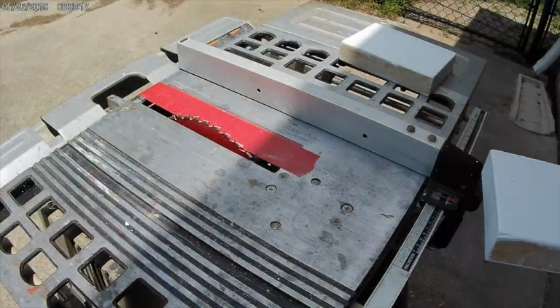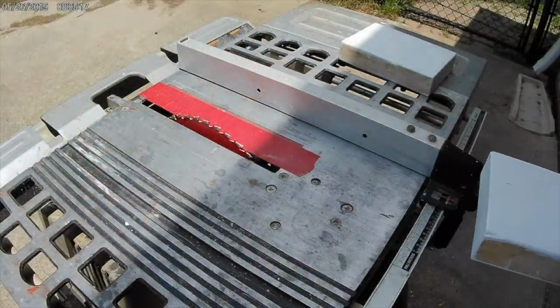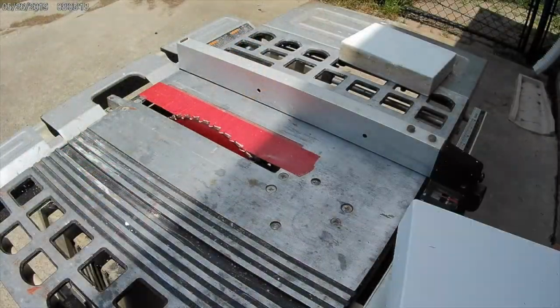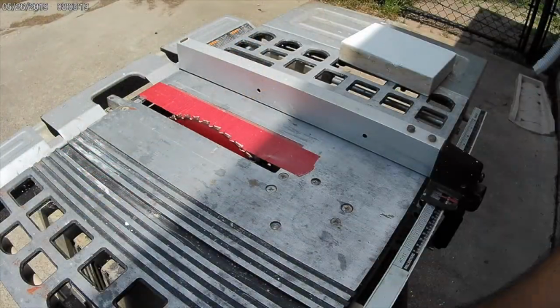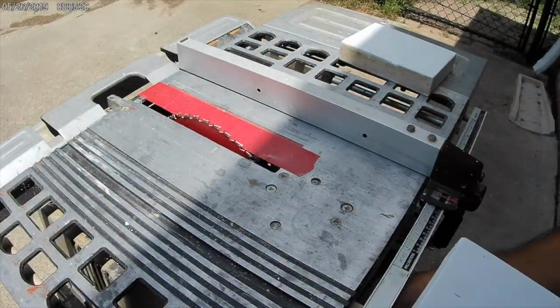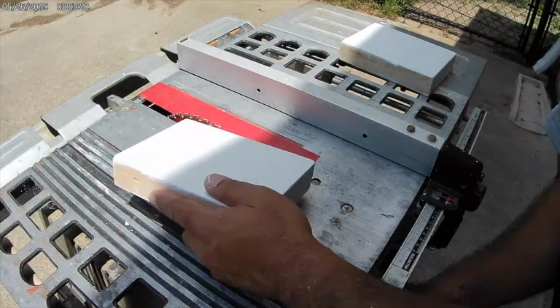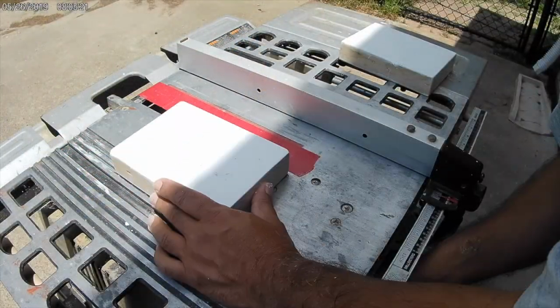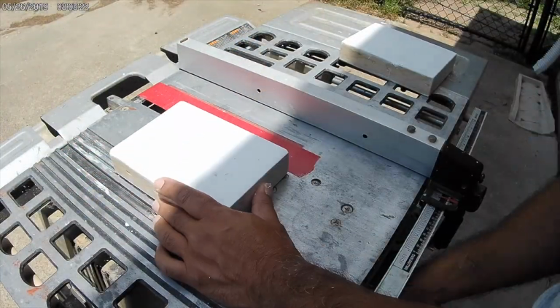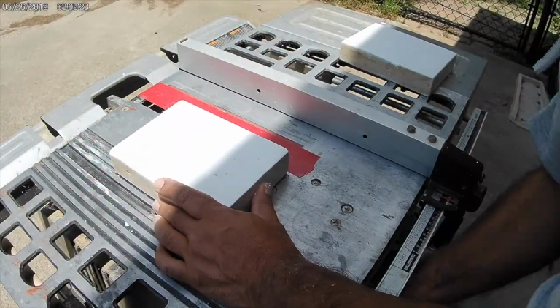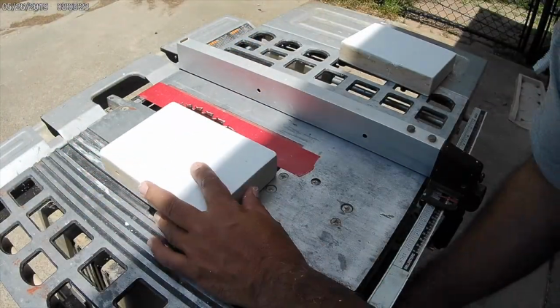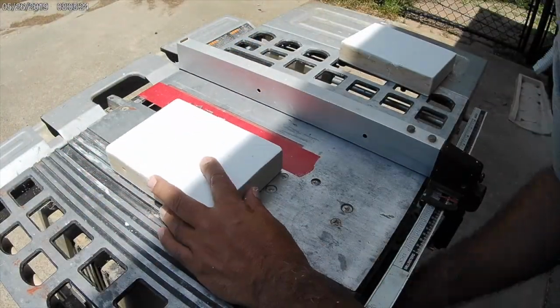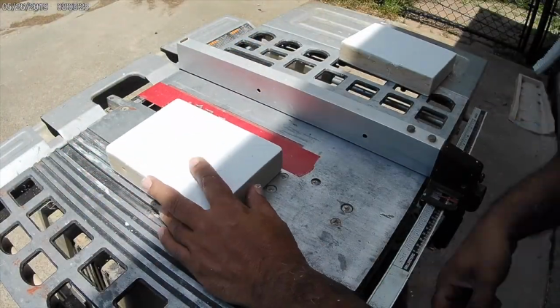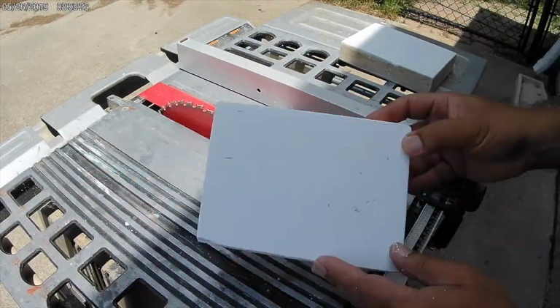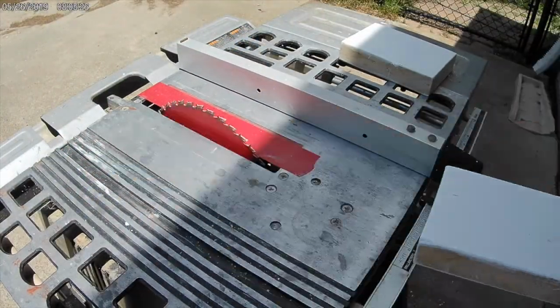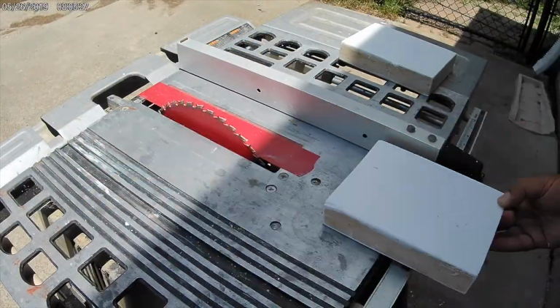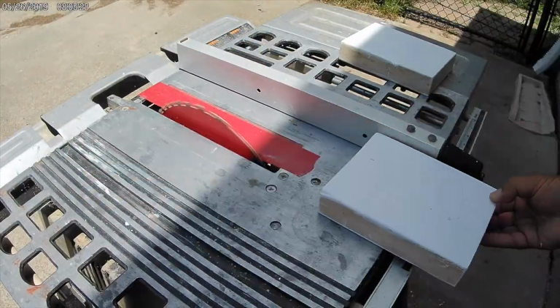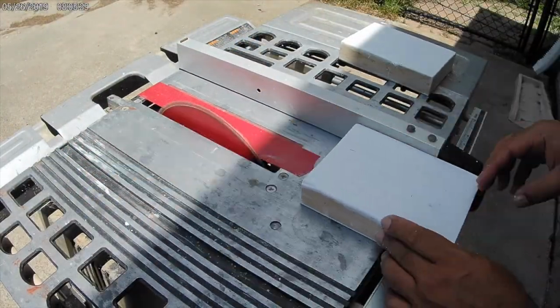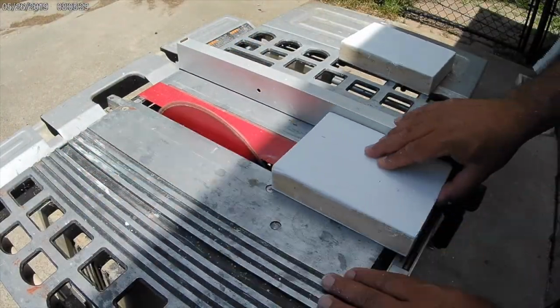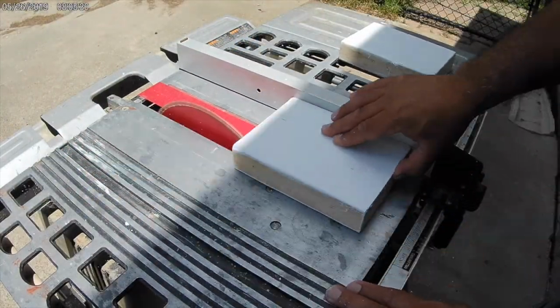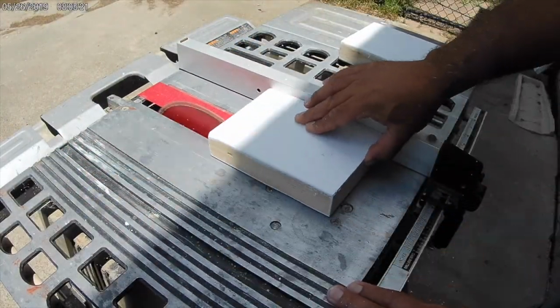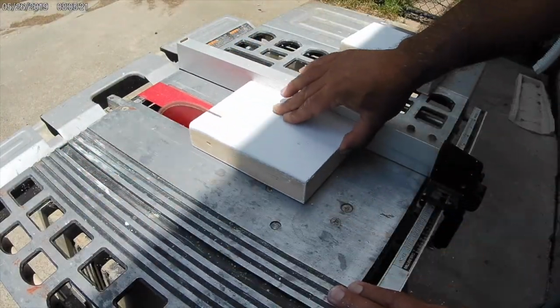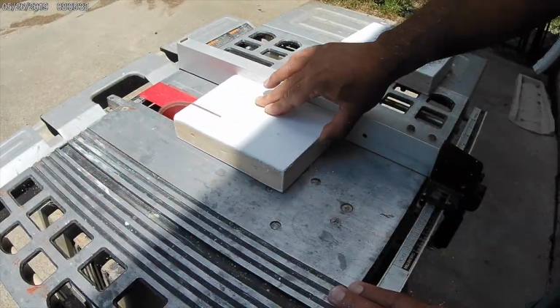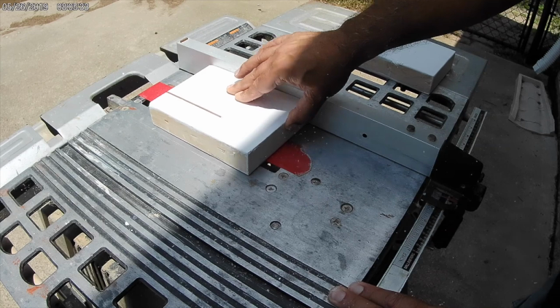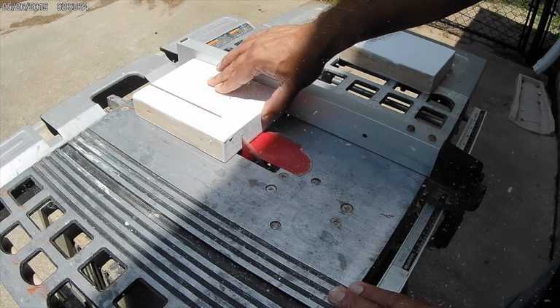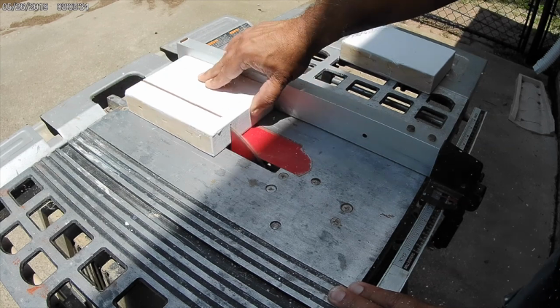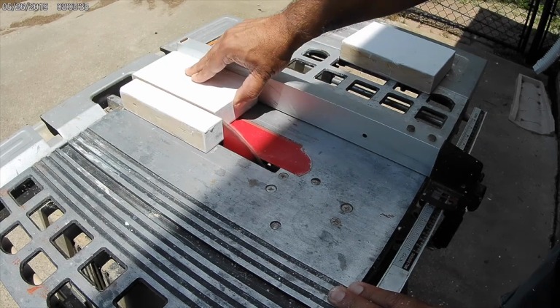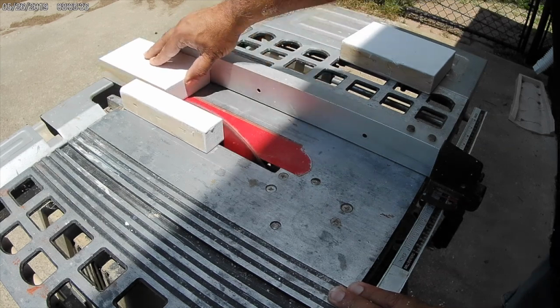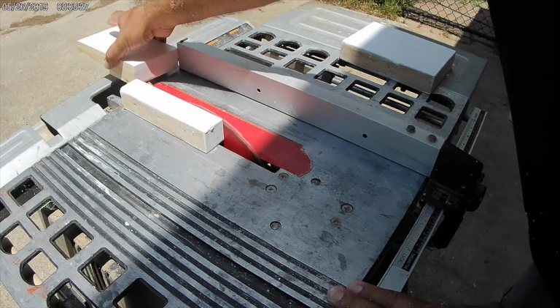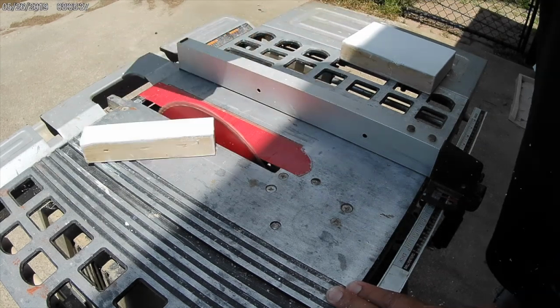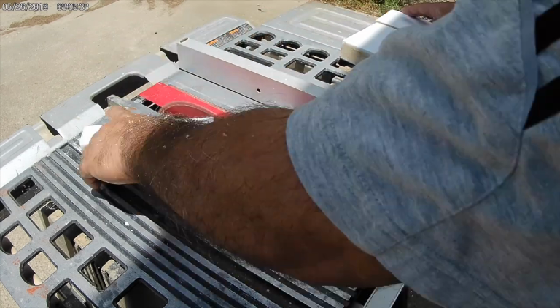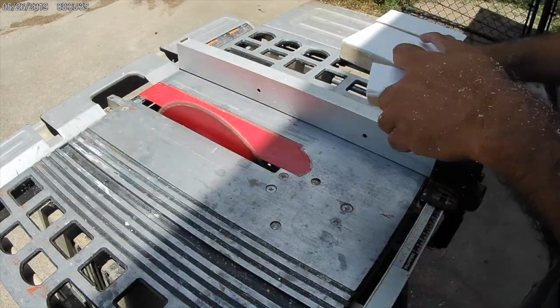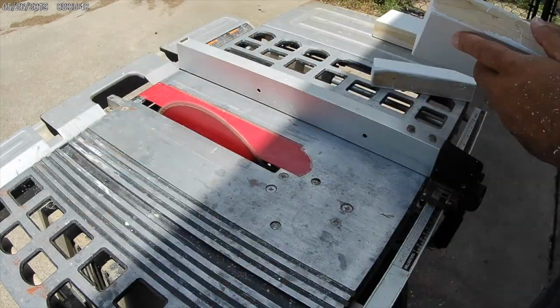Here I'm just cutting down the end blocks for the hardware attachment.